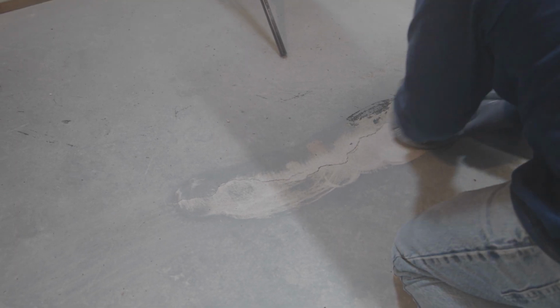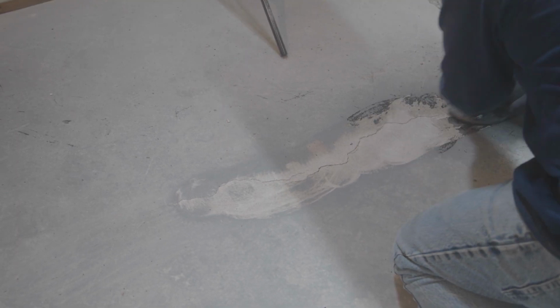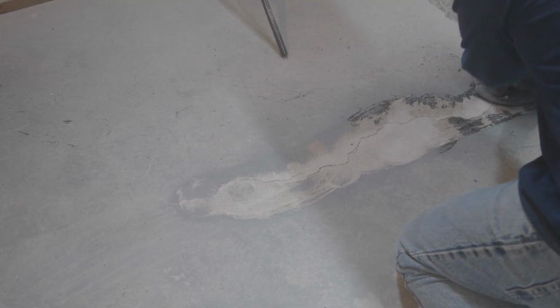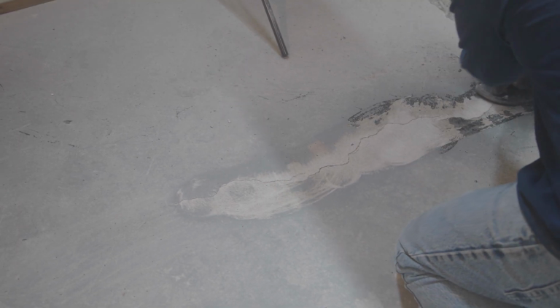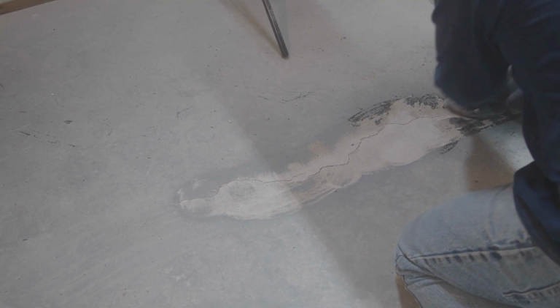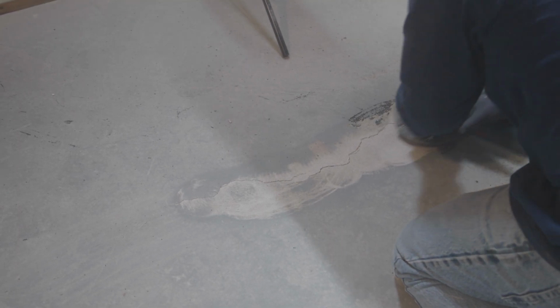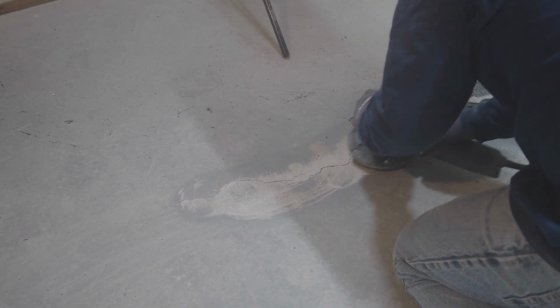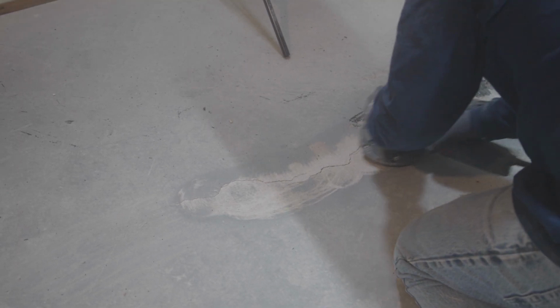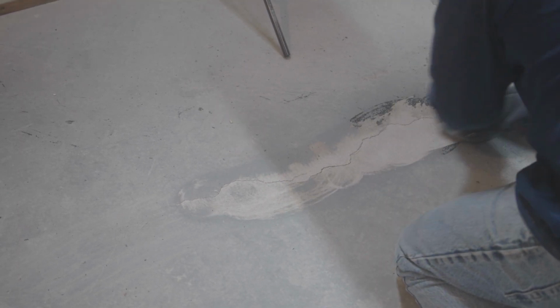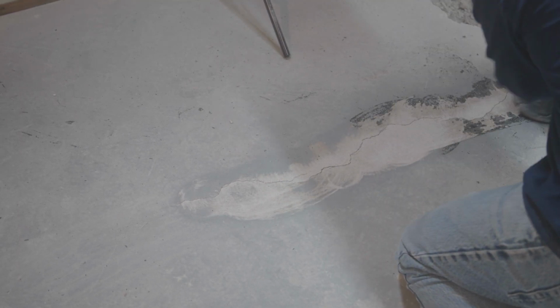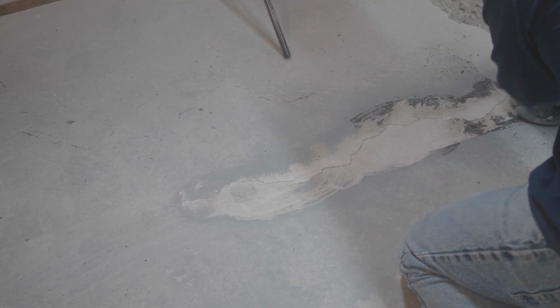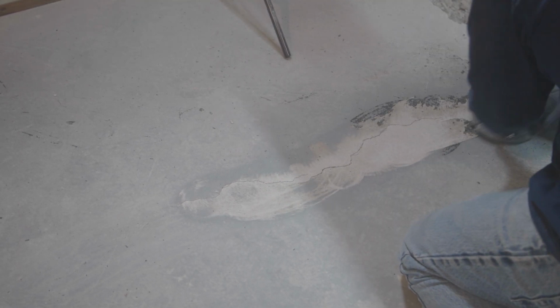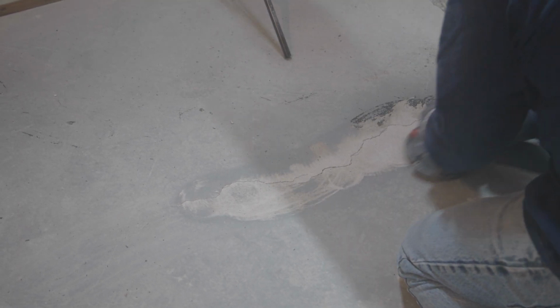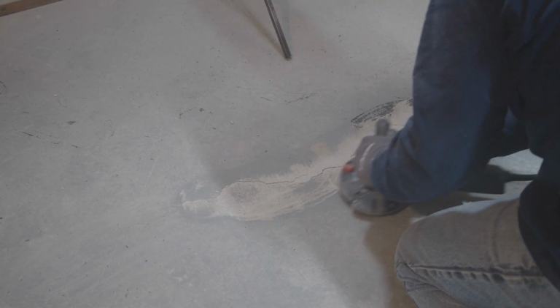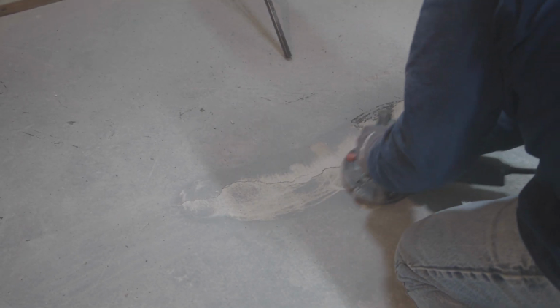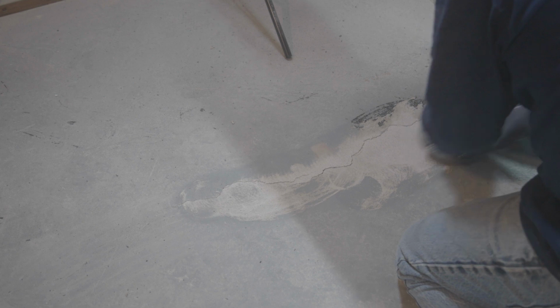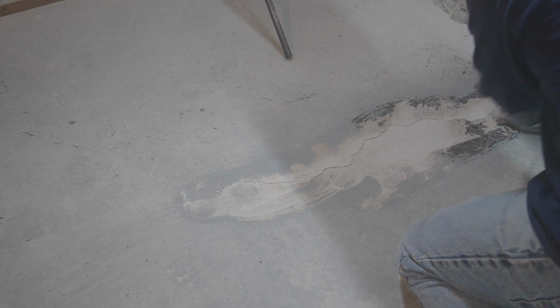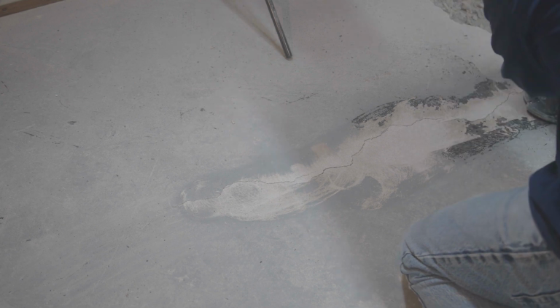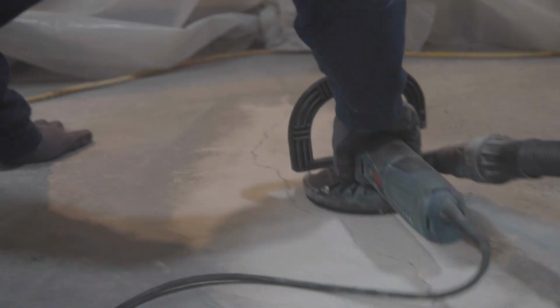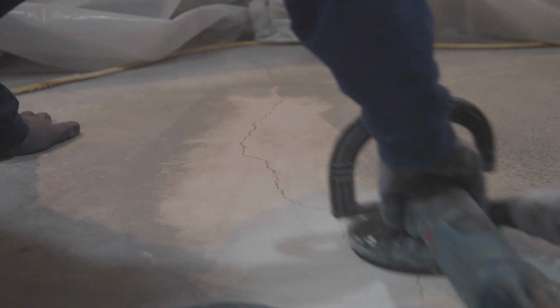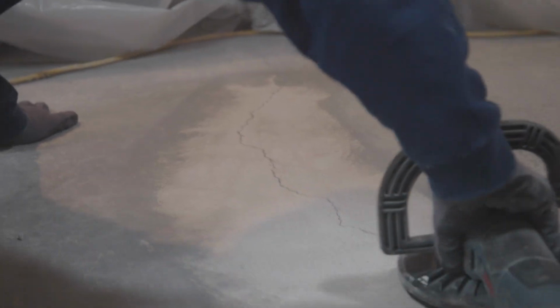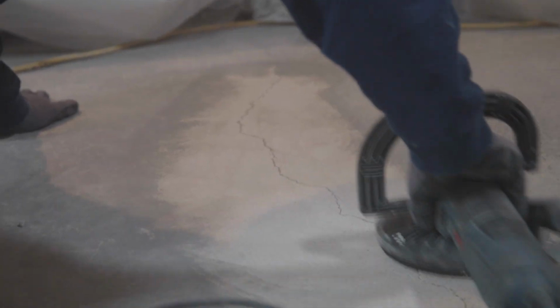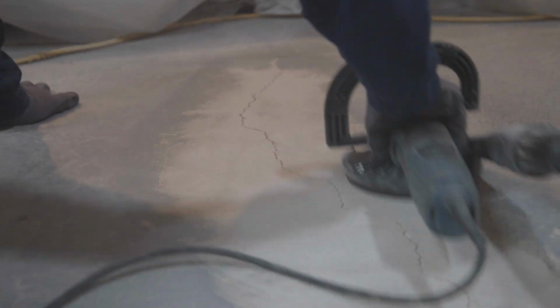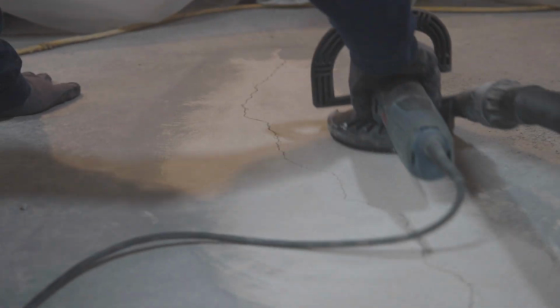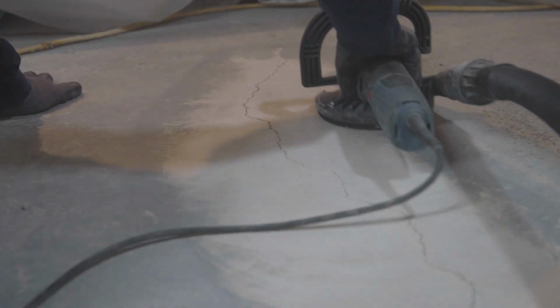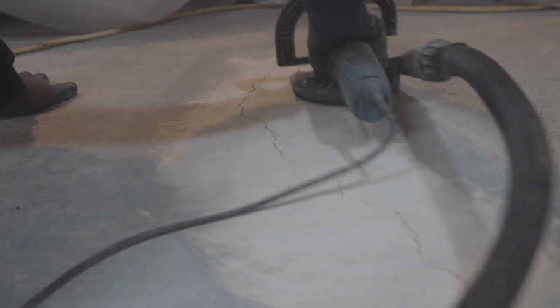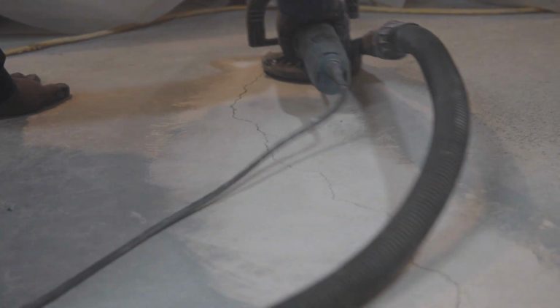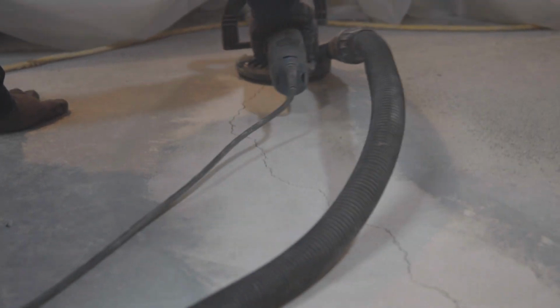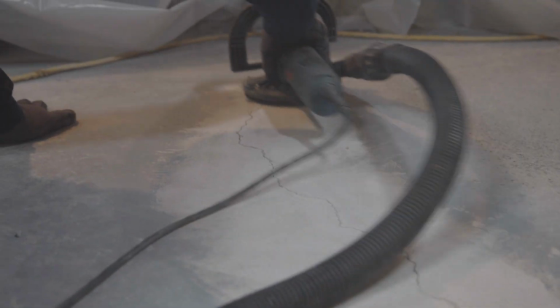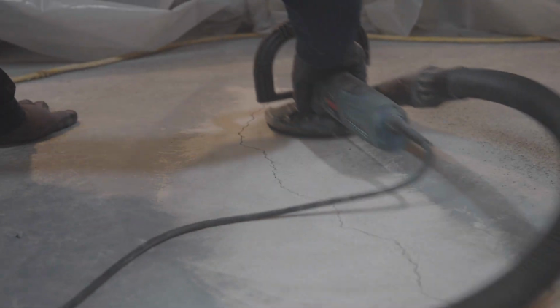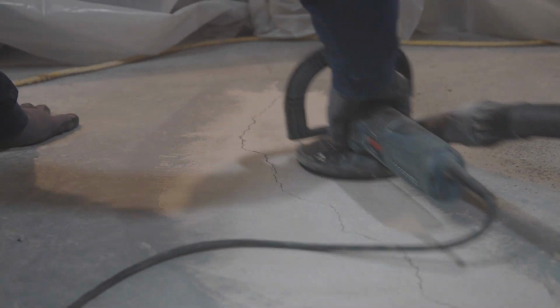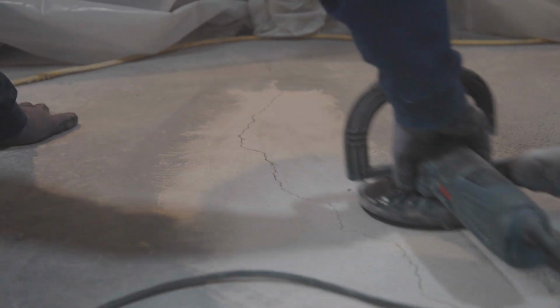Clean the work area of any loose debris. If necessary, surface grind the cracked area to ensure it is smooth.